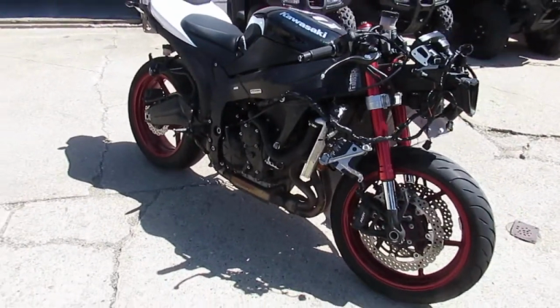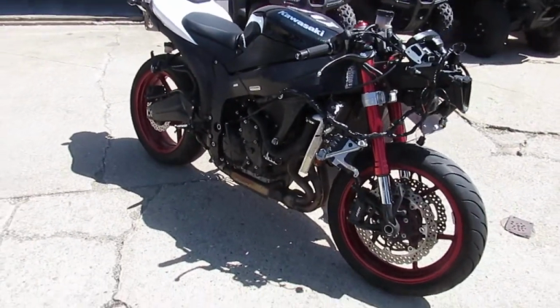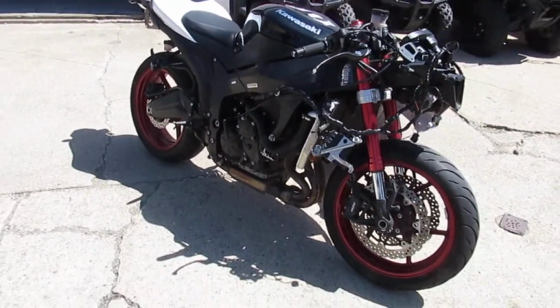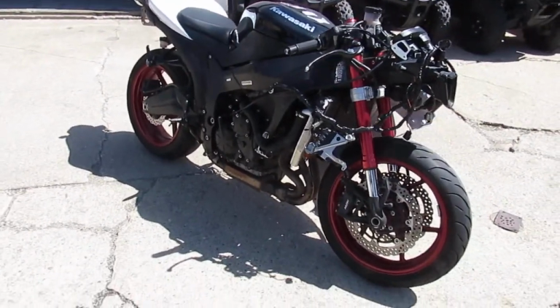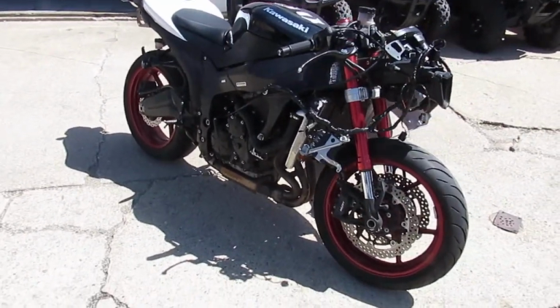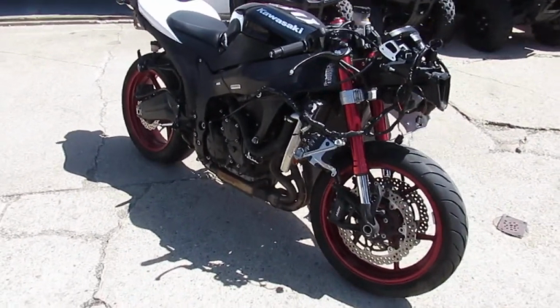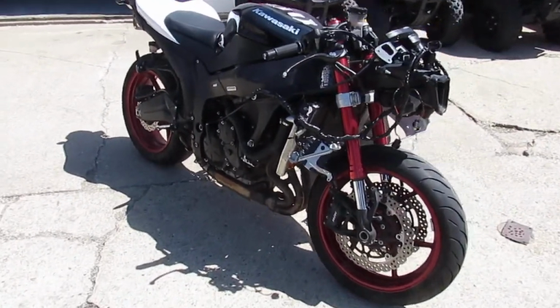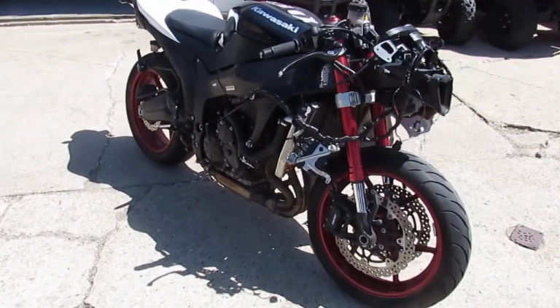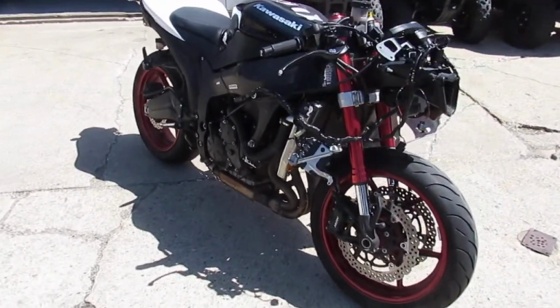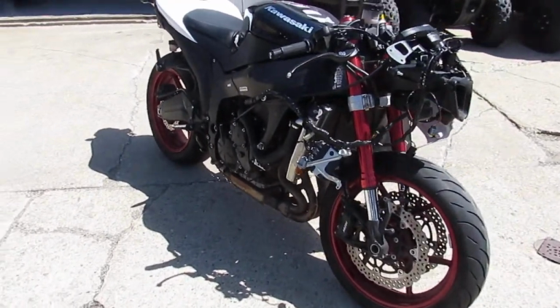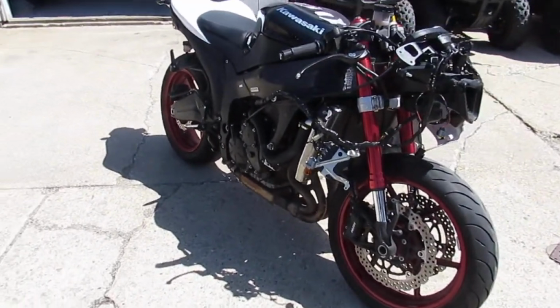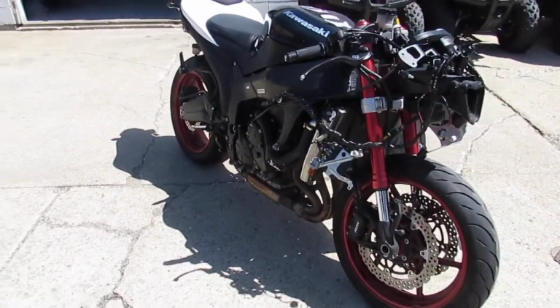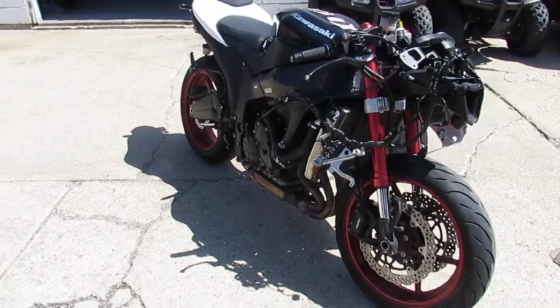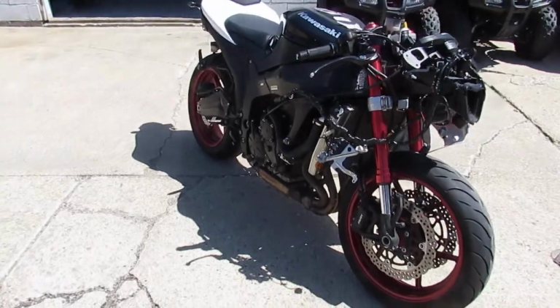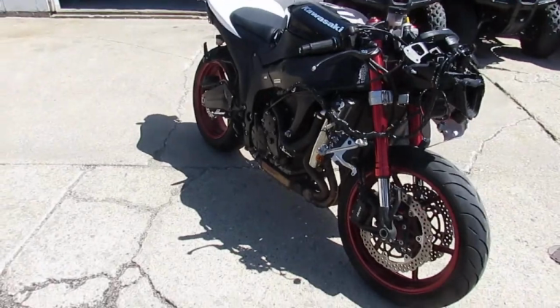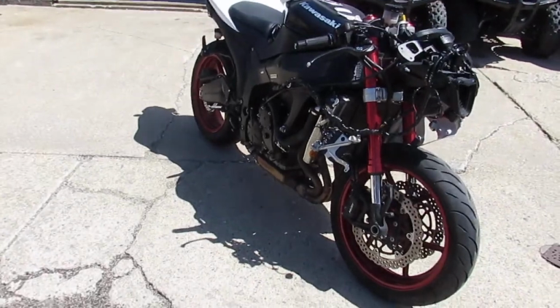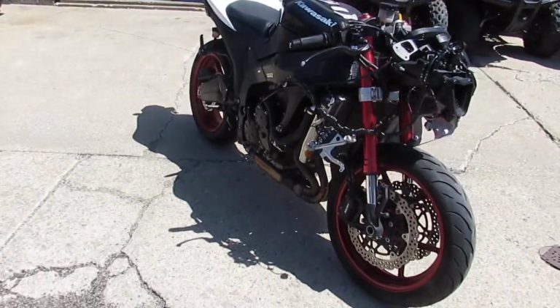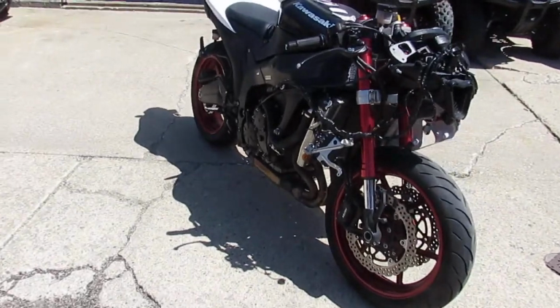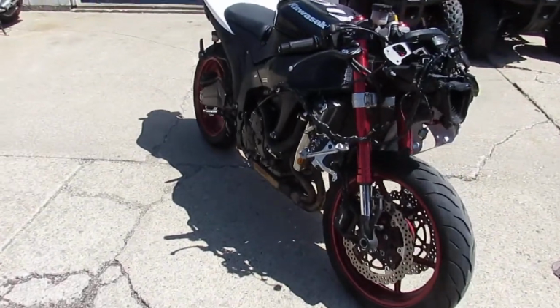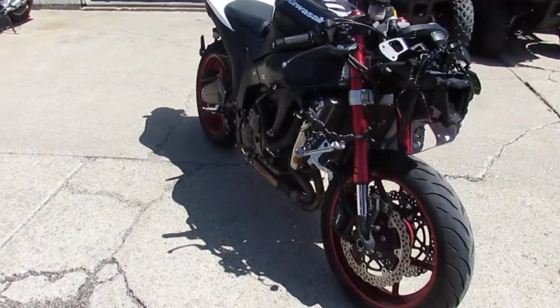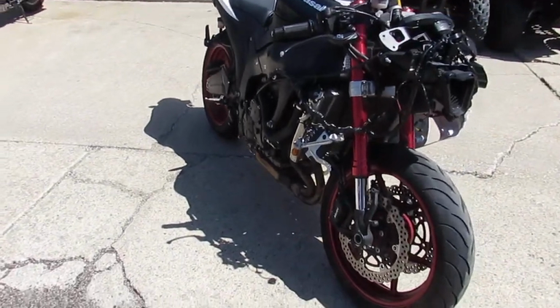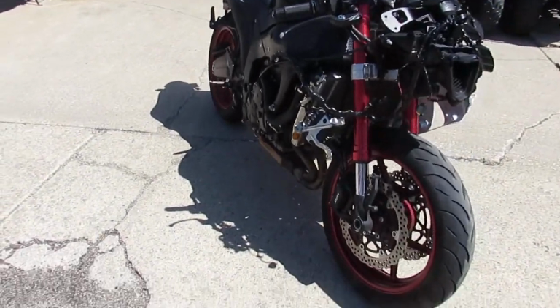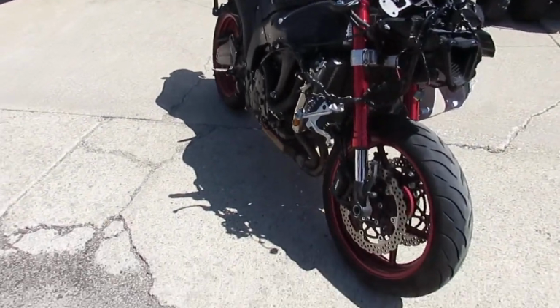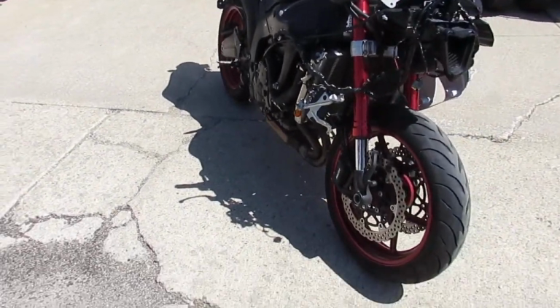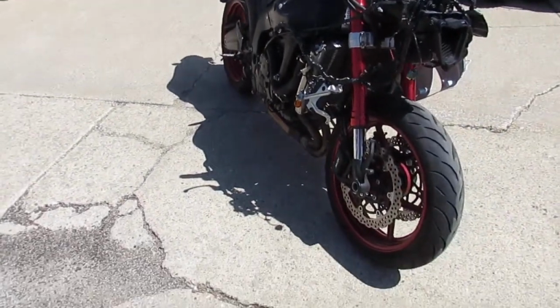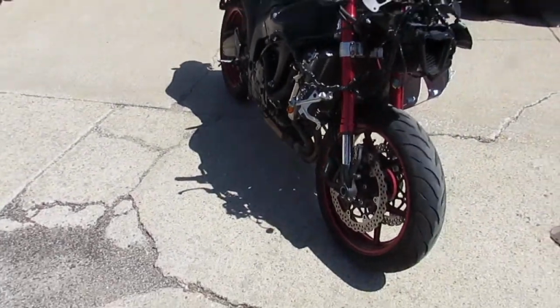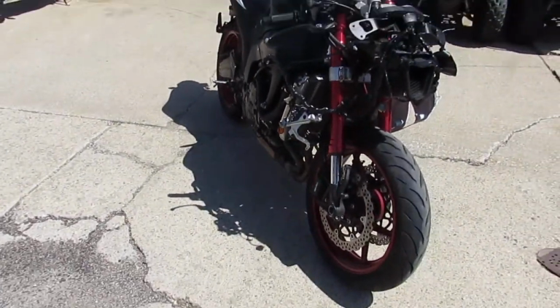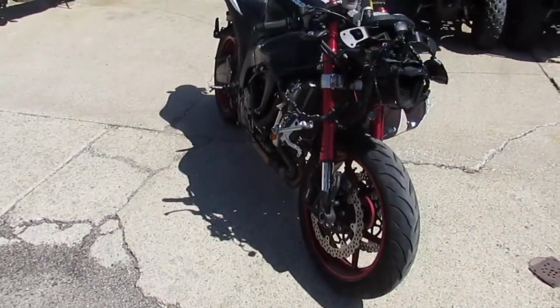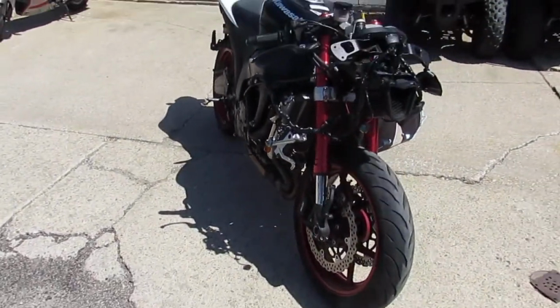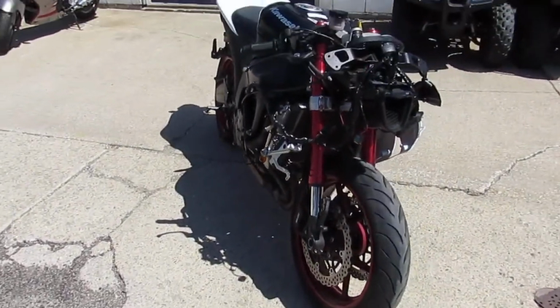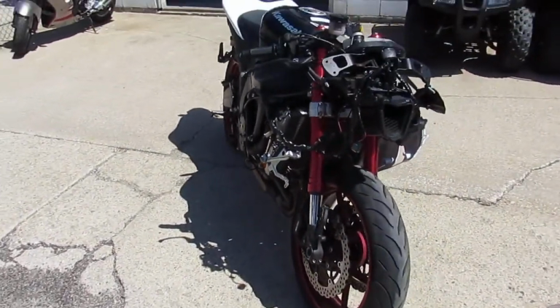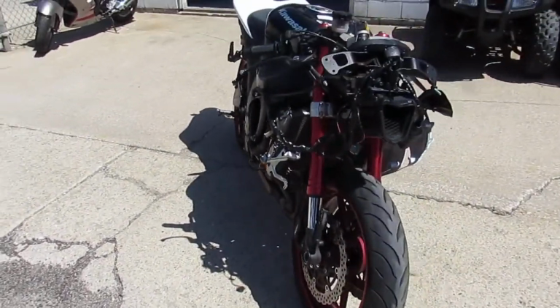Again, to repeat: 2008 Kawasaki Ninja ZX-6R. $2,999.